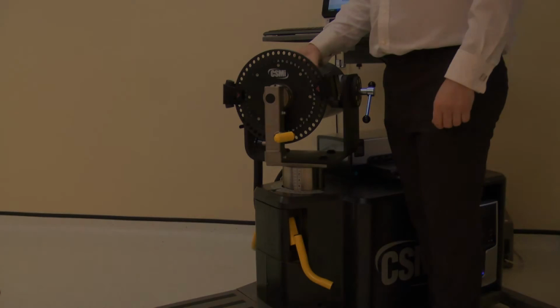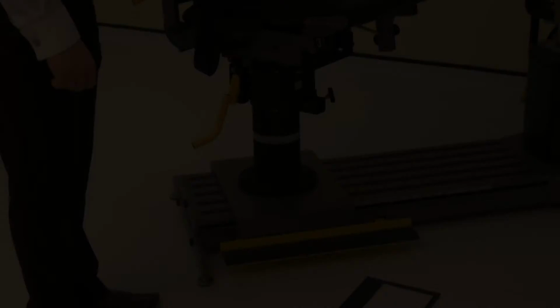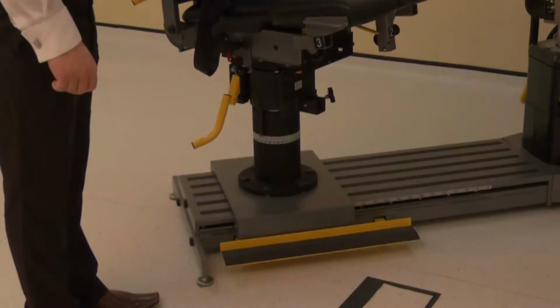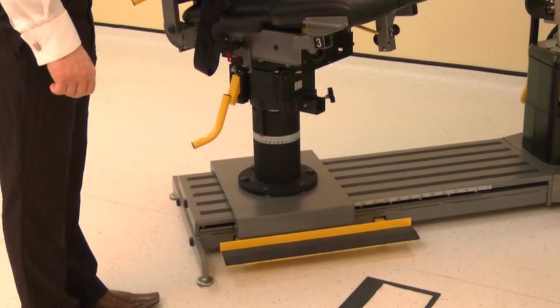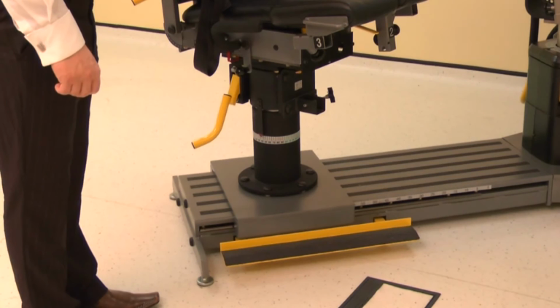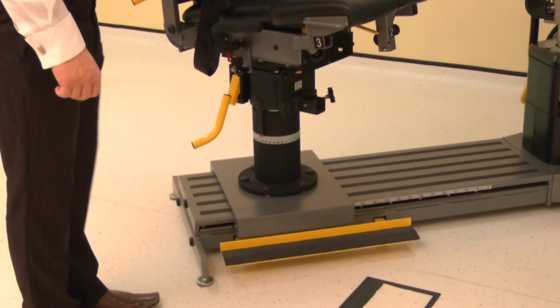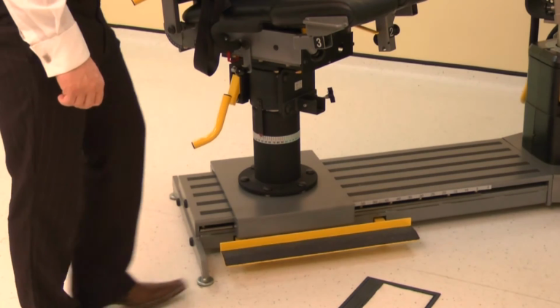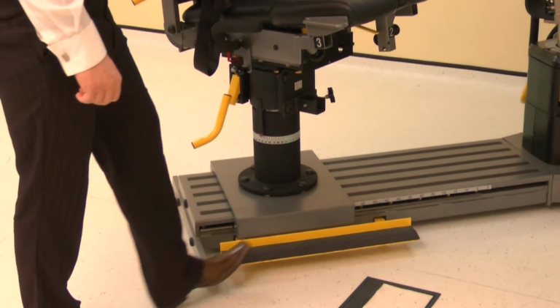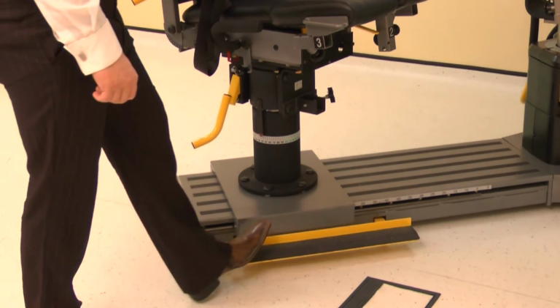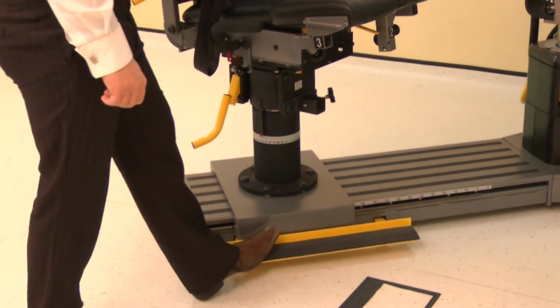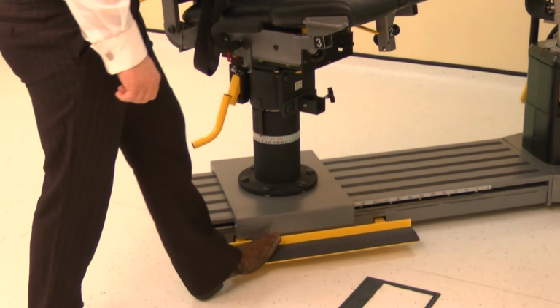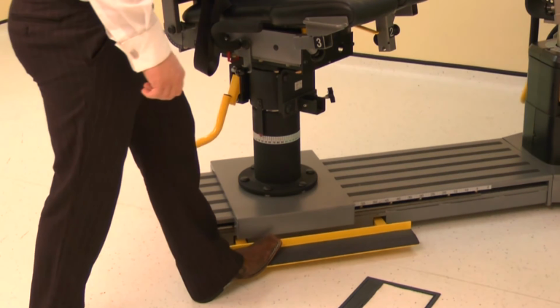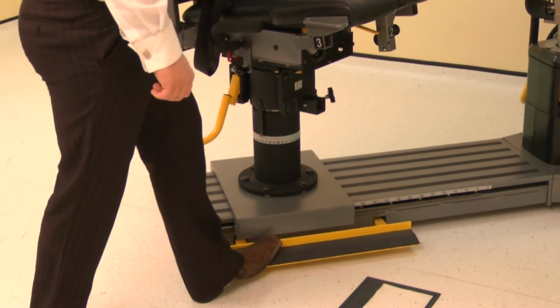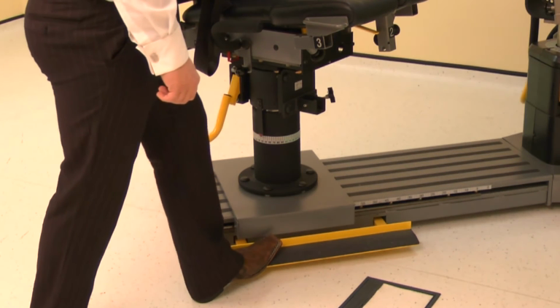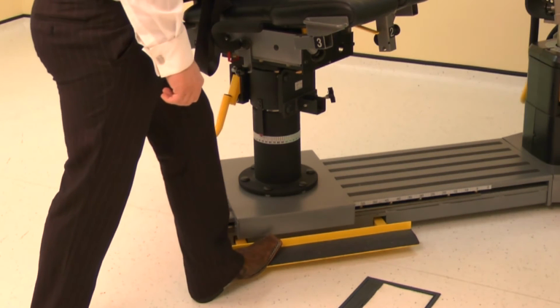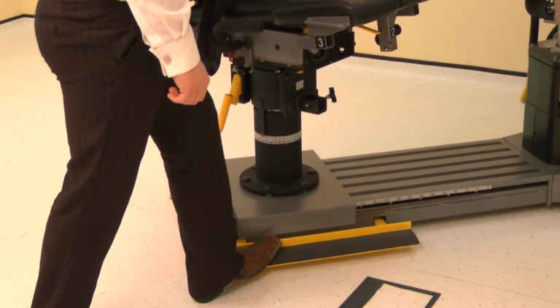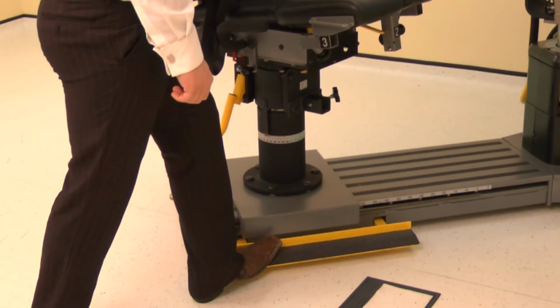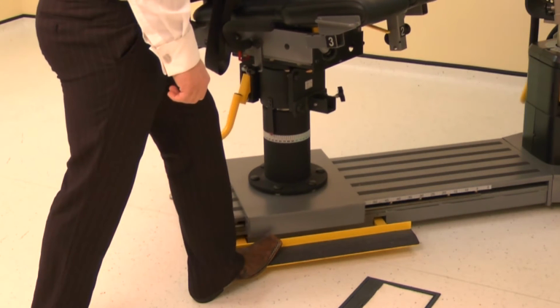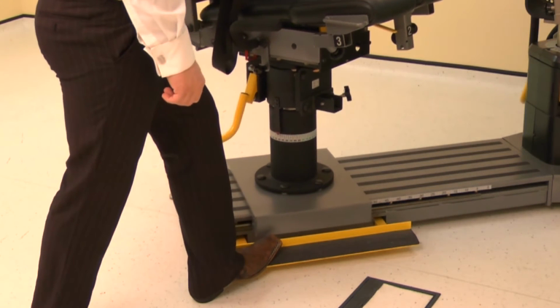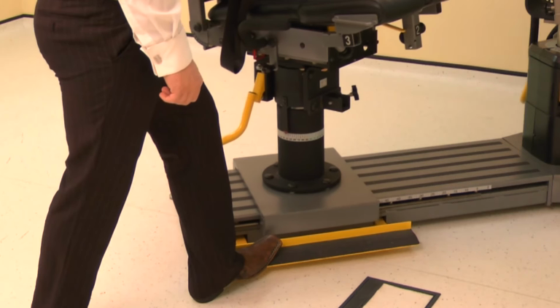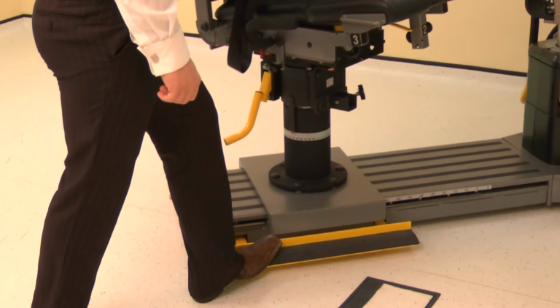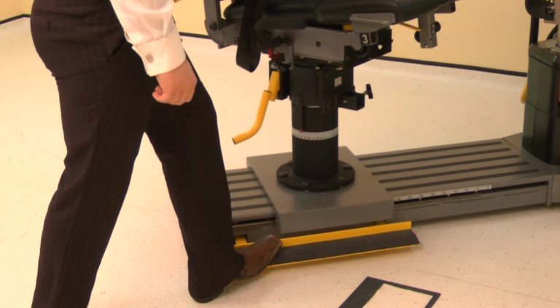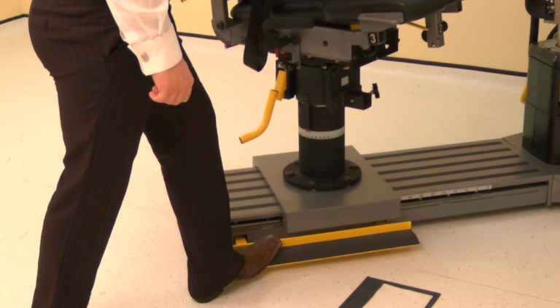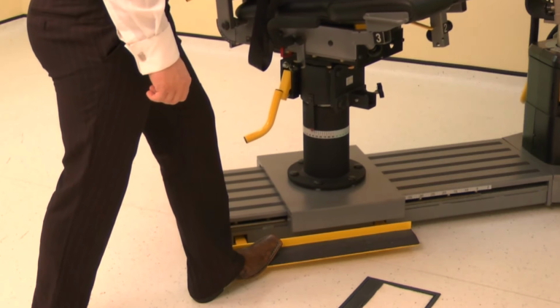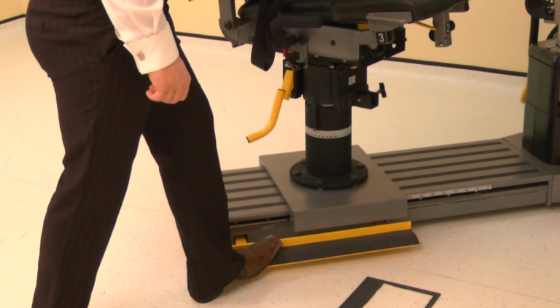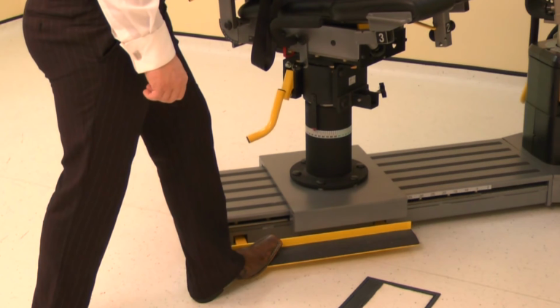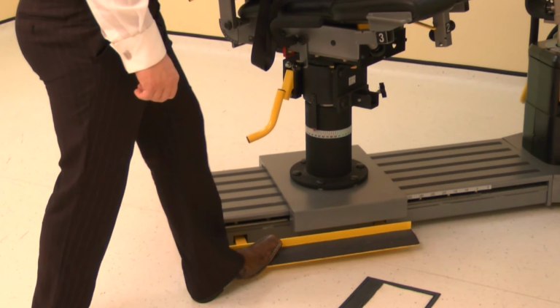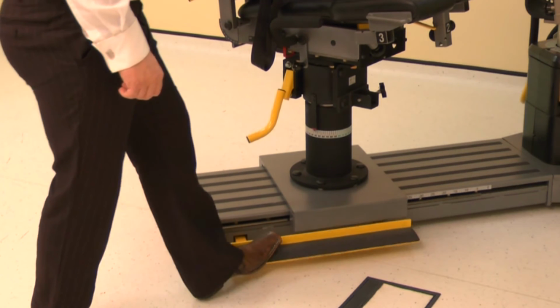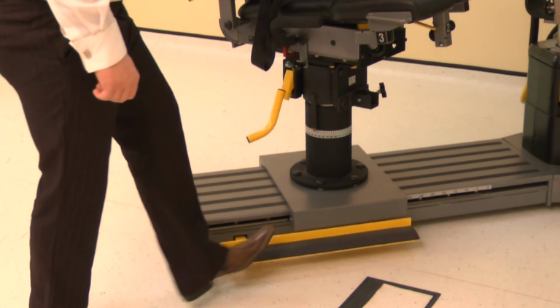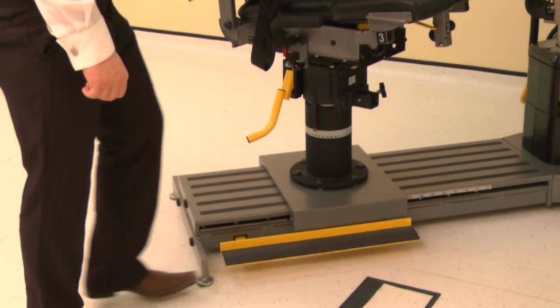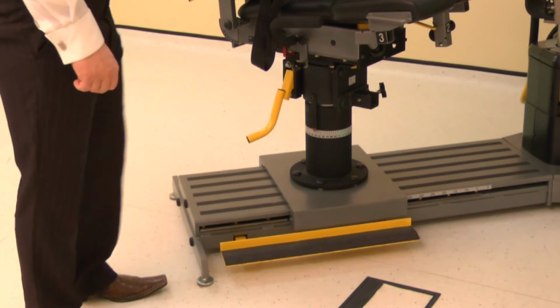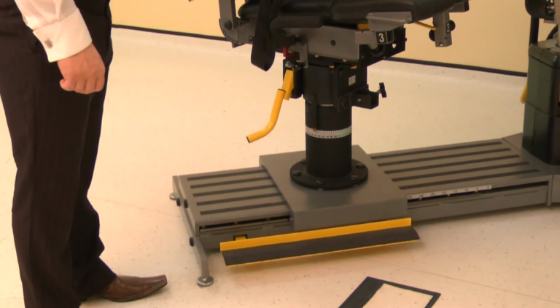Finally, position the monorail by pressing the kickboard and sliding the chair to position 59.